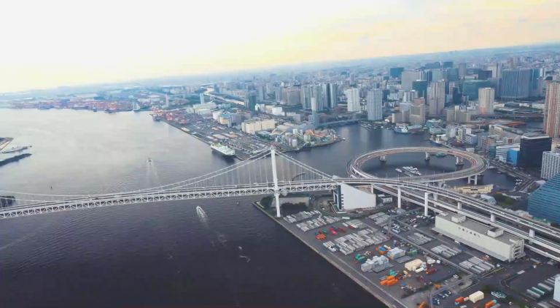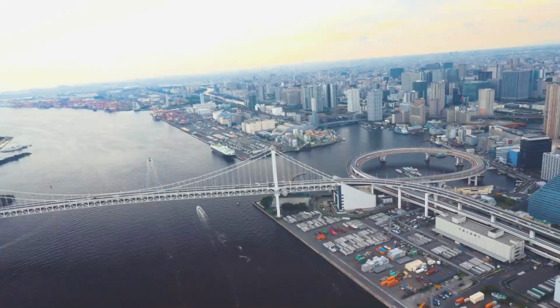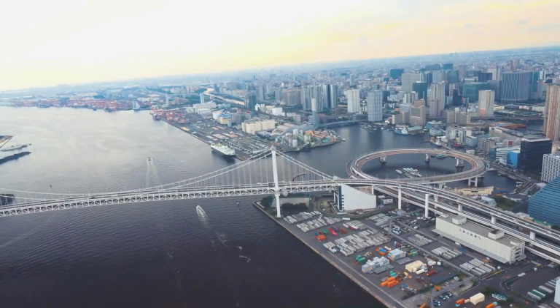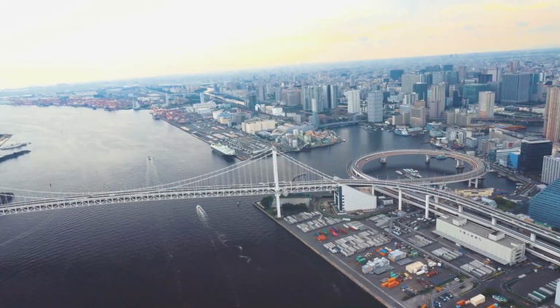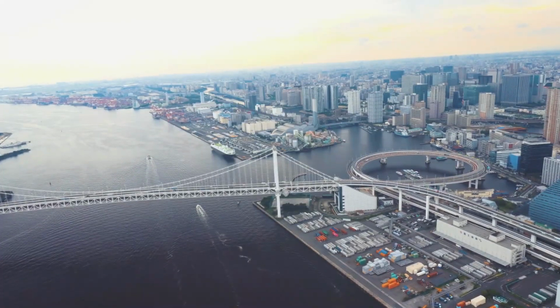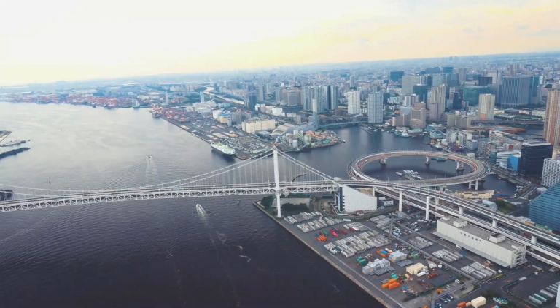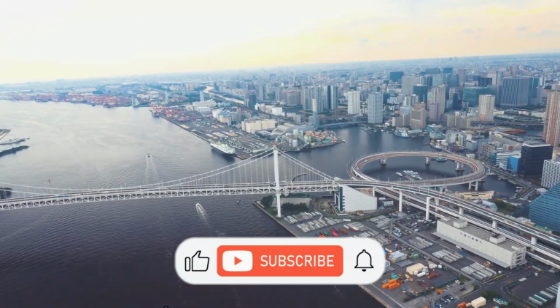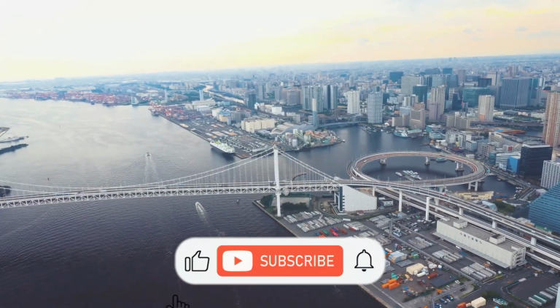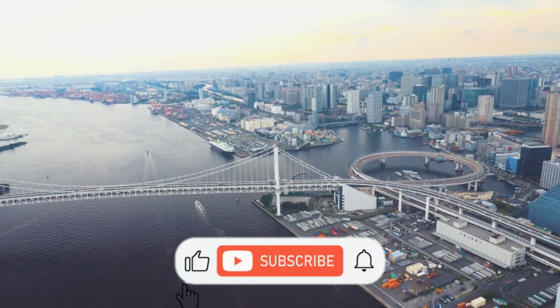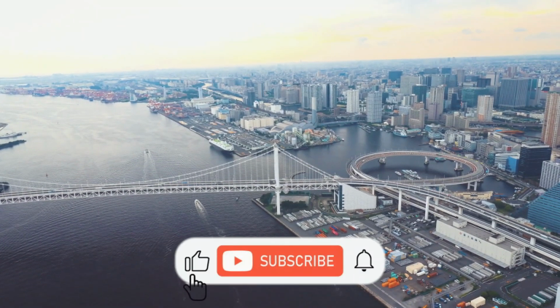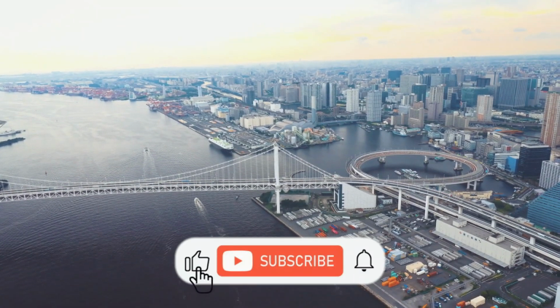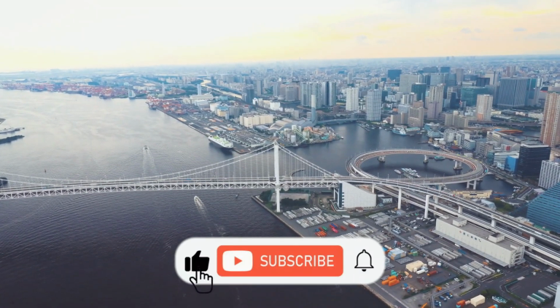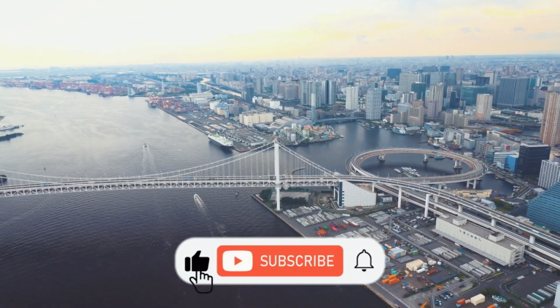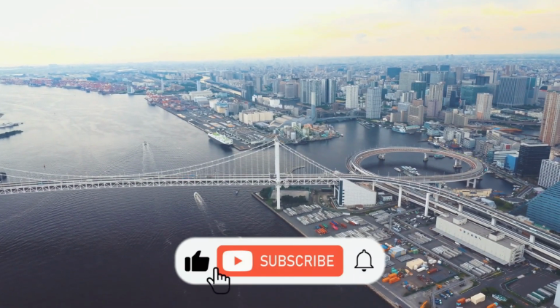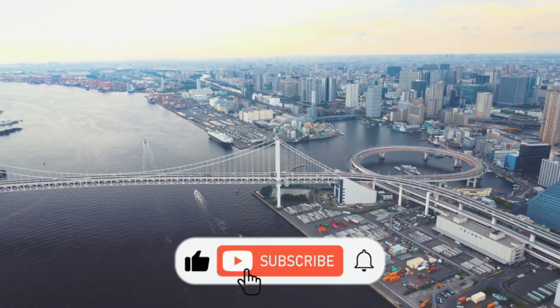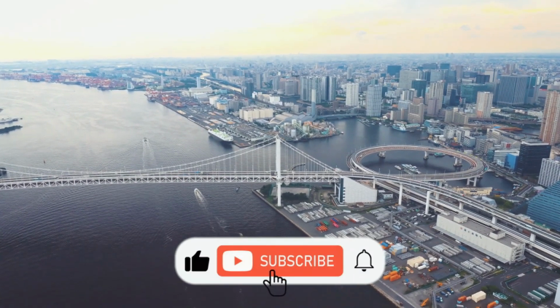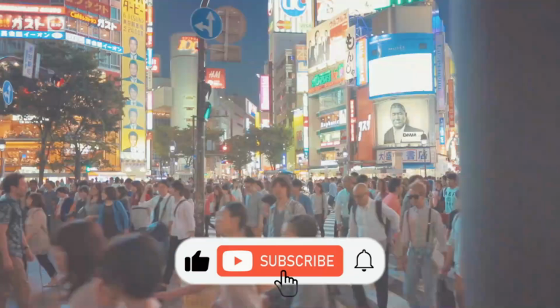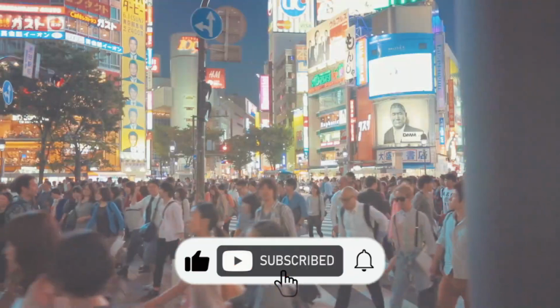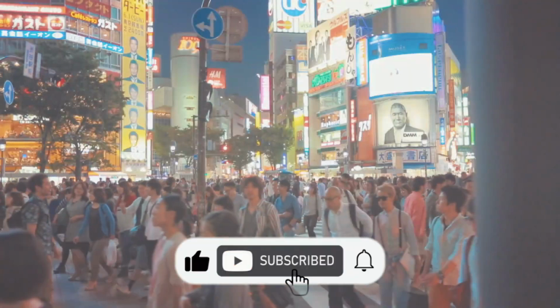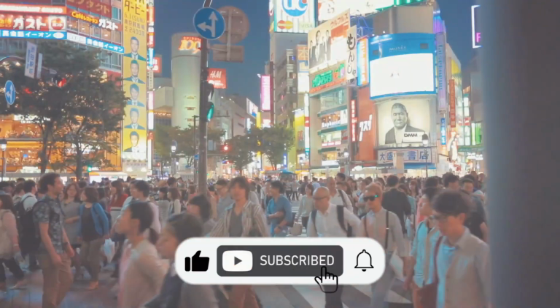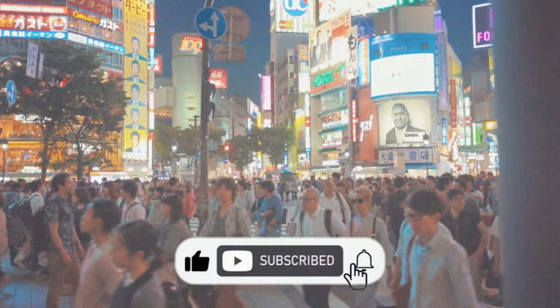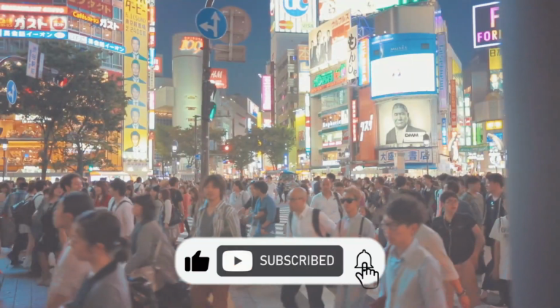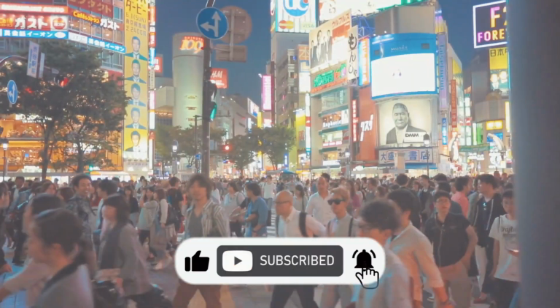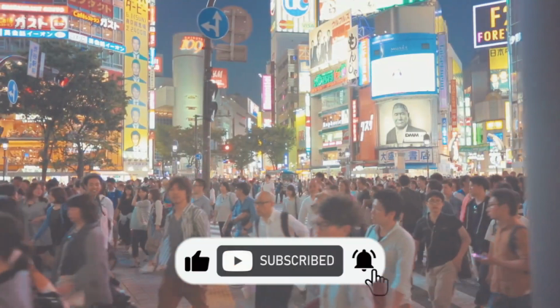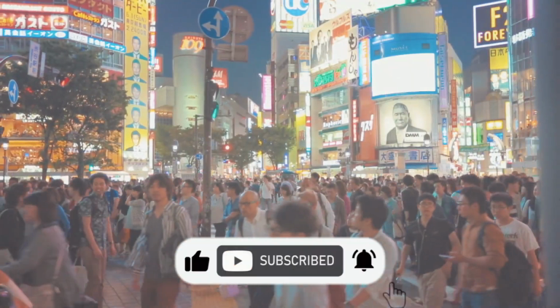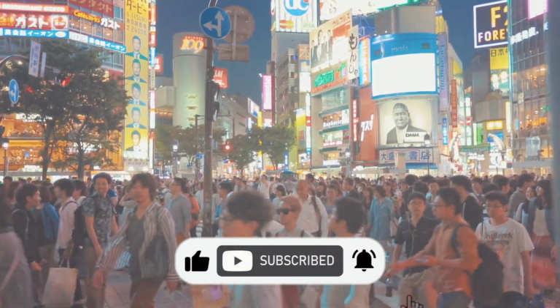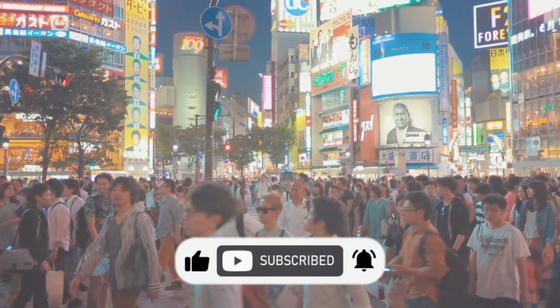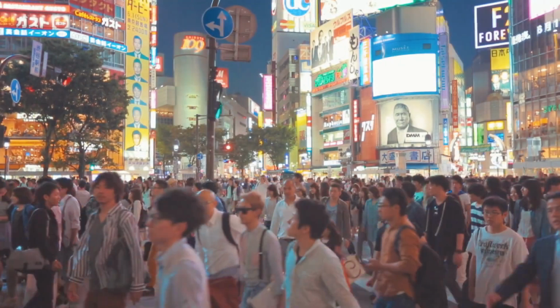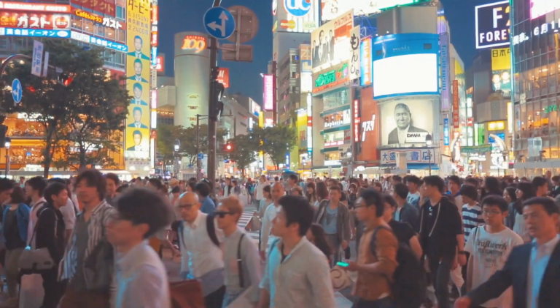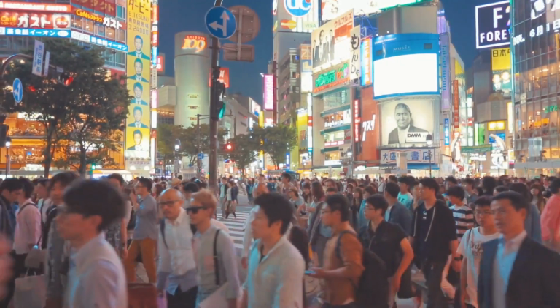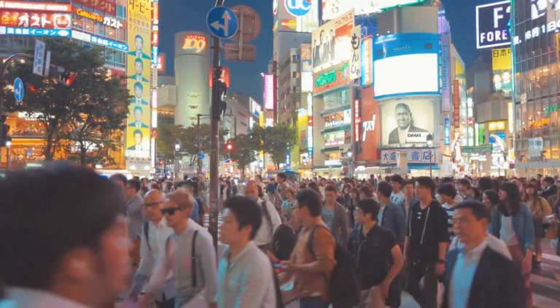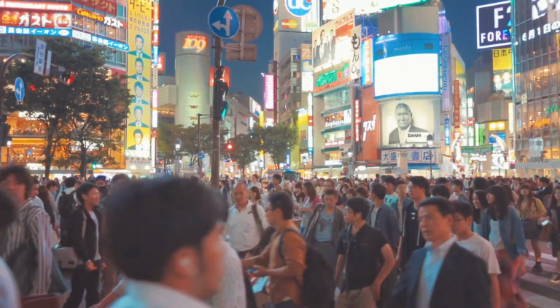Don't forget to like this video, subscribe to our channel, and share your own experience in the comments below.